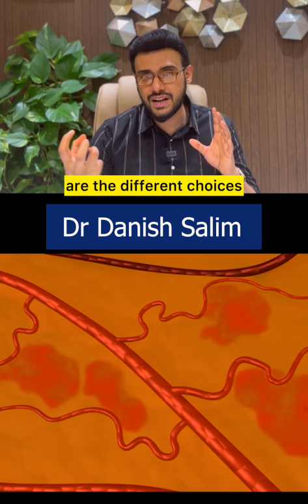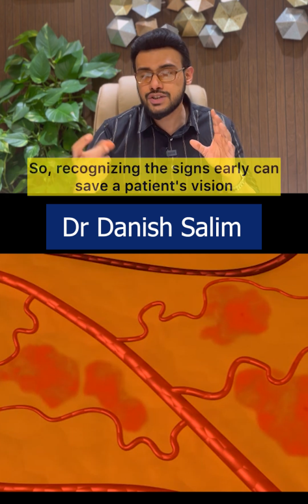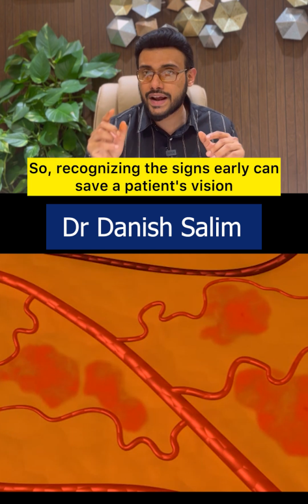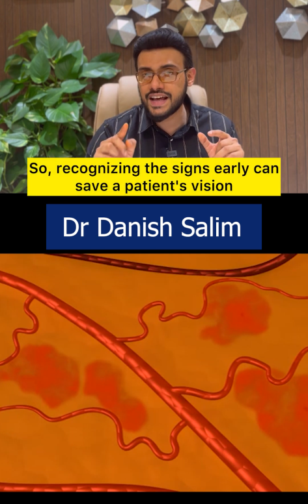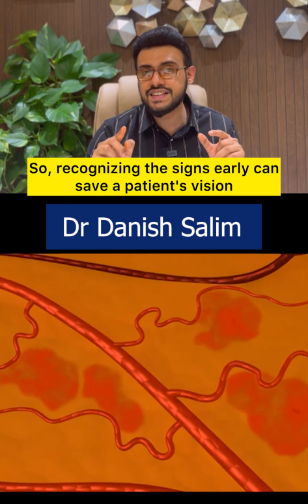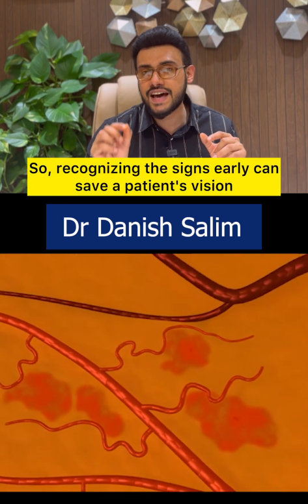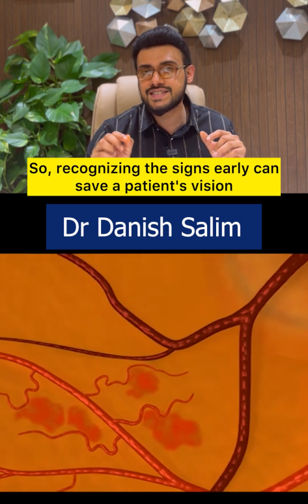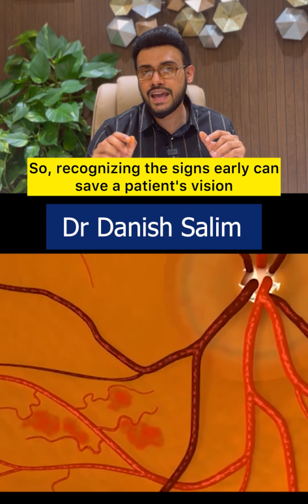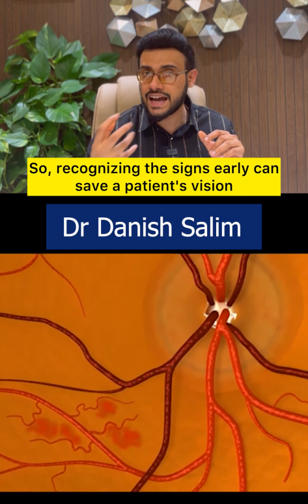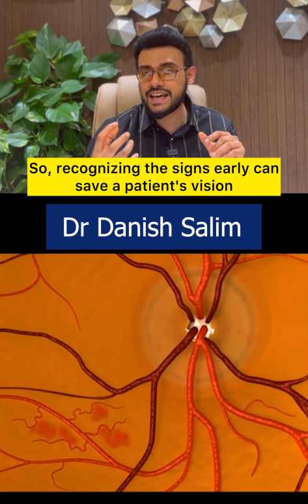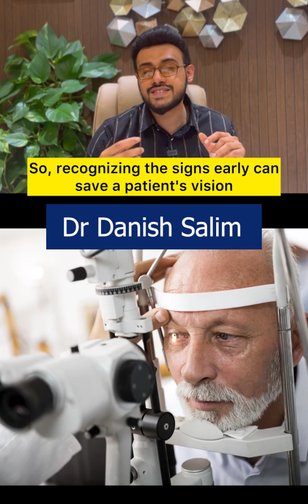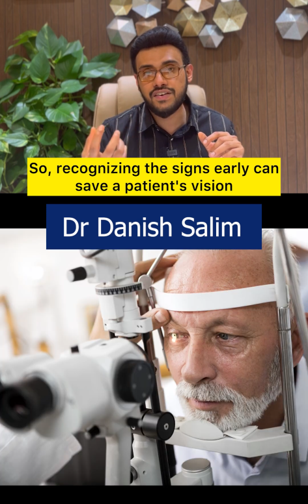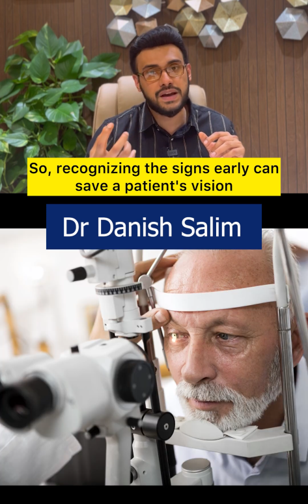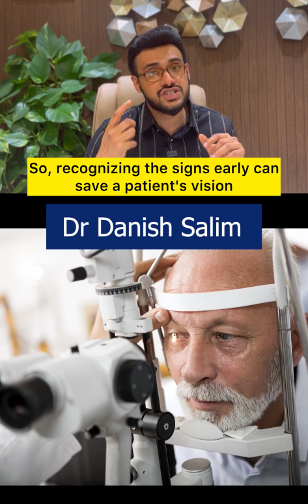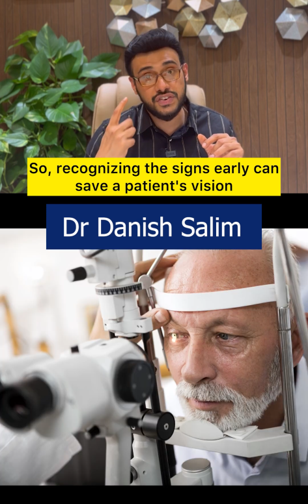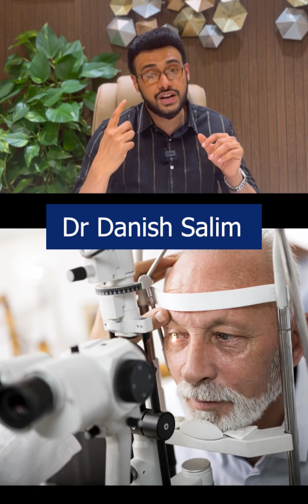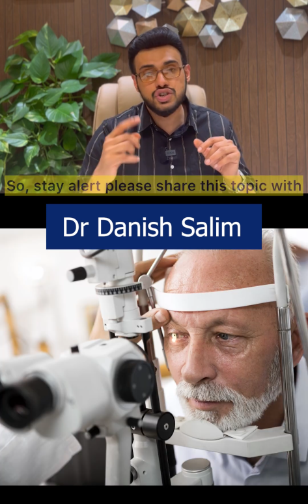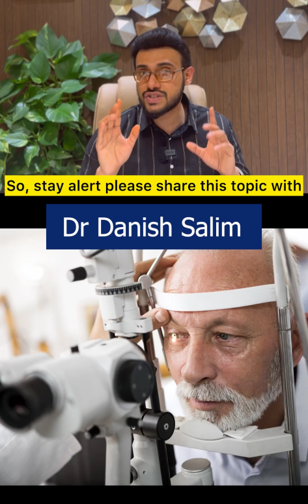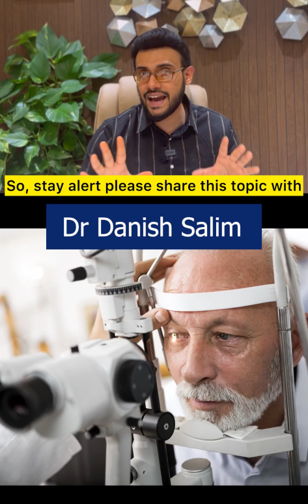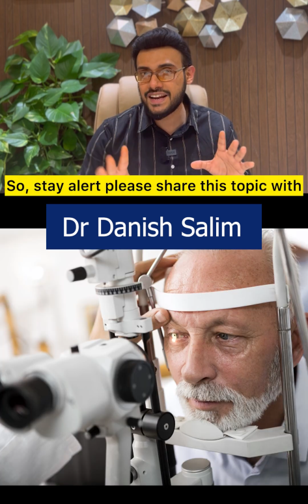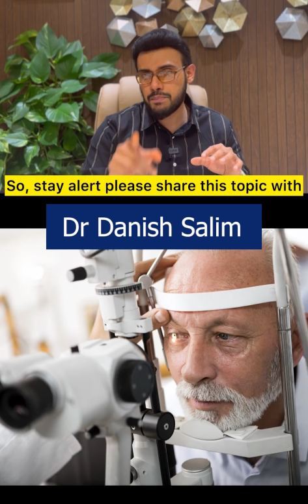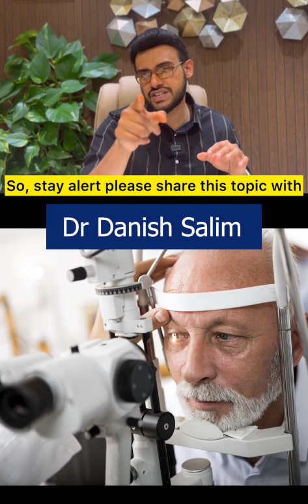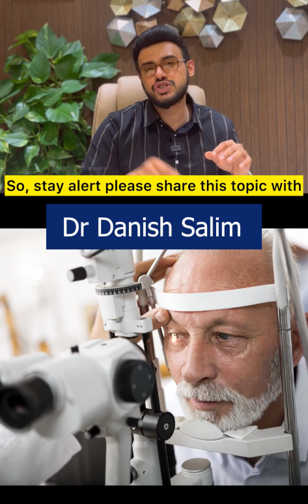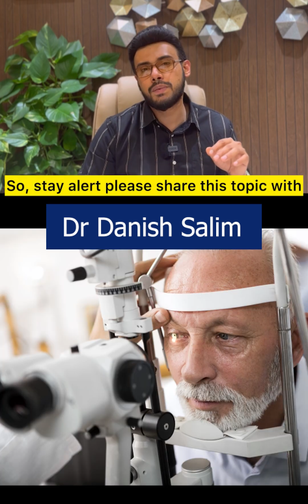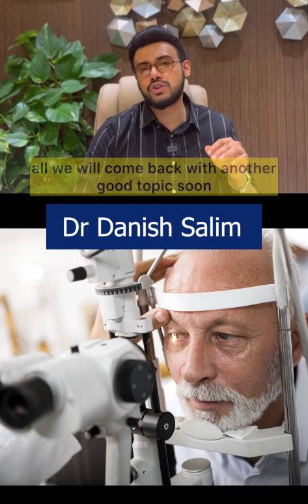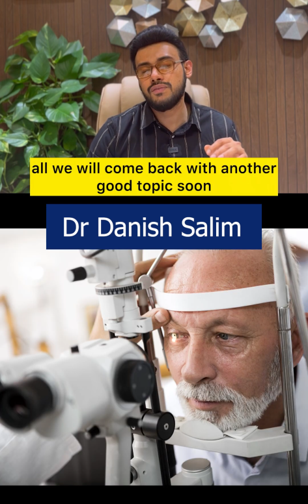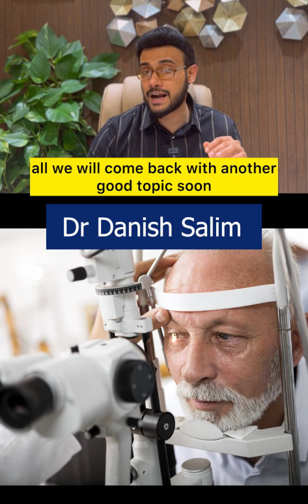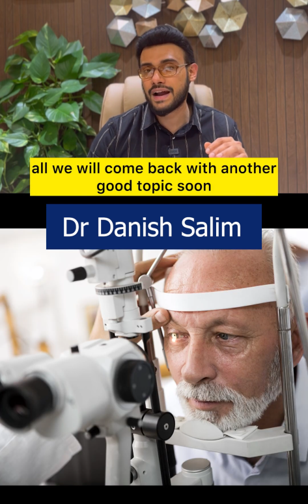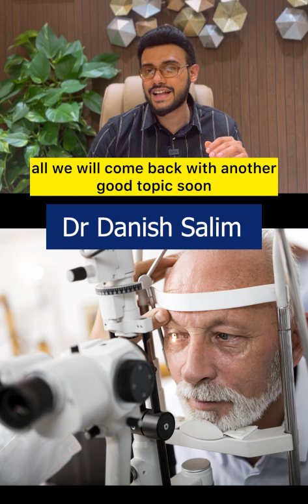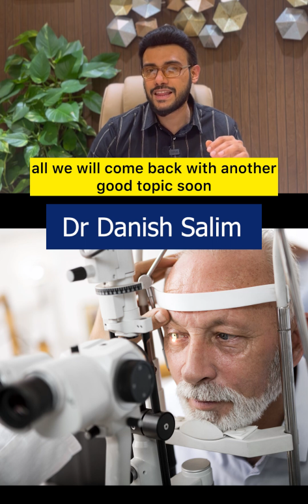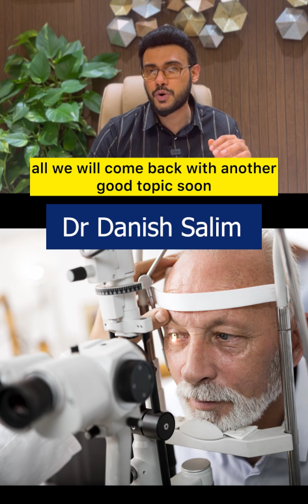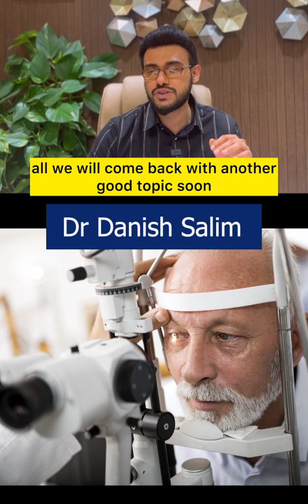Recognizing the signs early can save a patient's vision, so stay alert. Please share this topic with all — we will come back with another good topic soon.